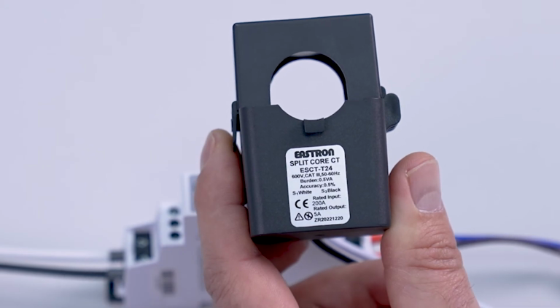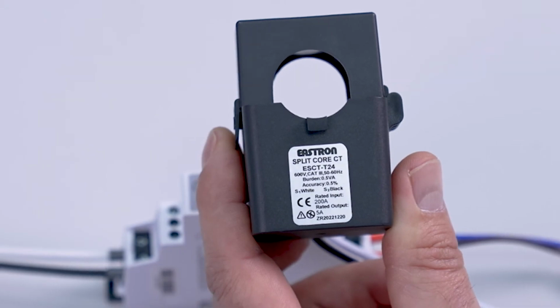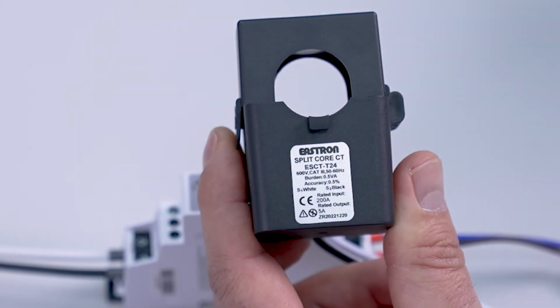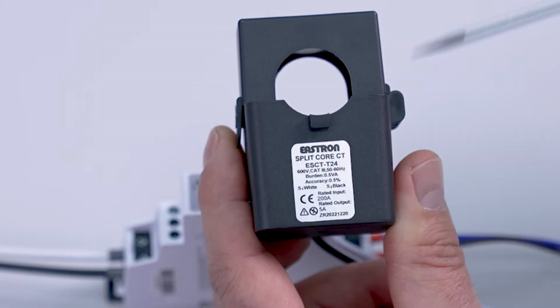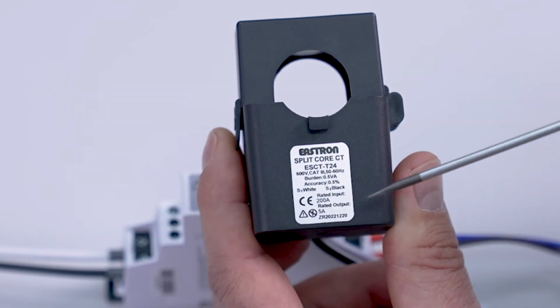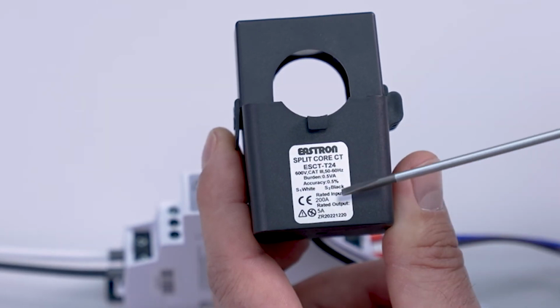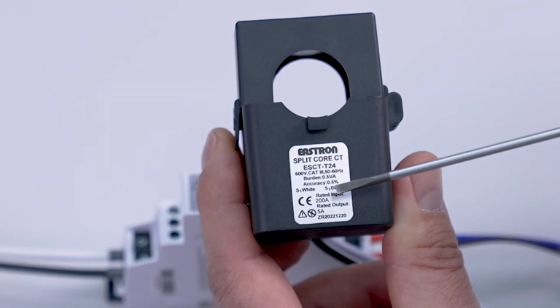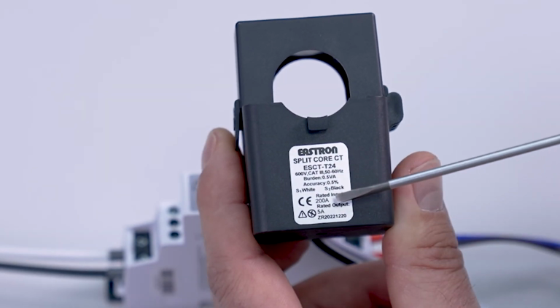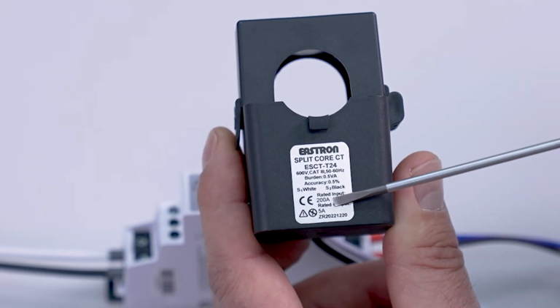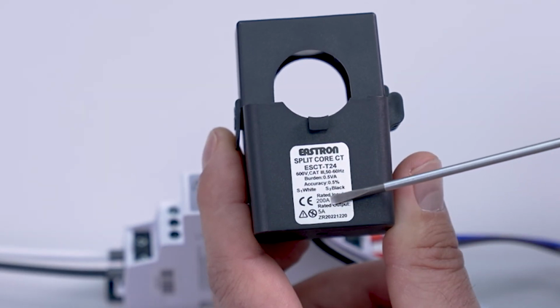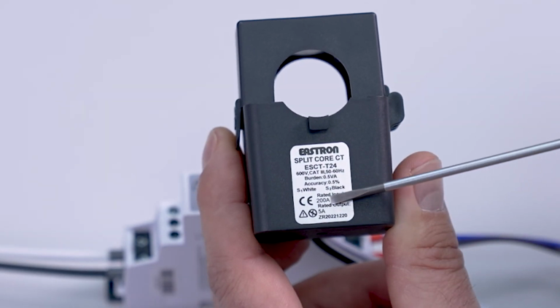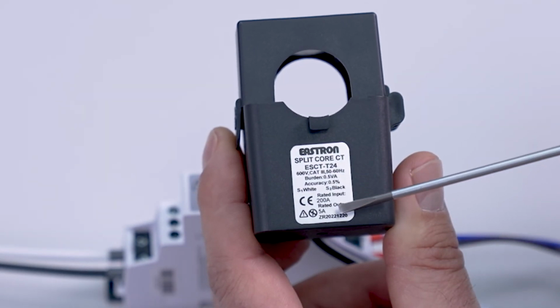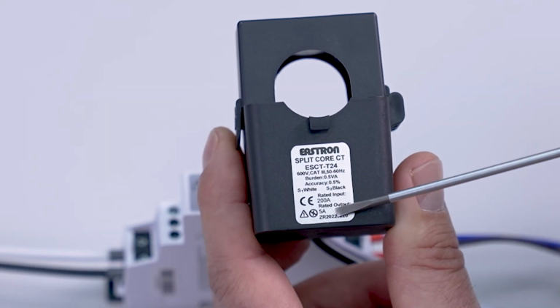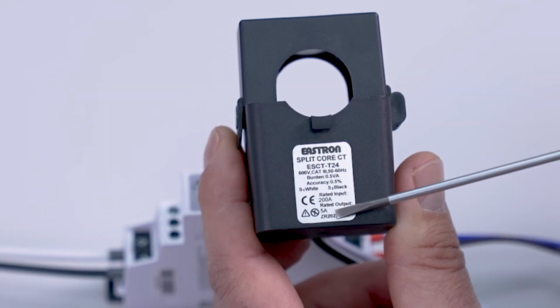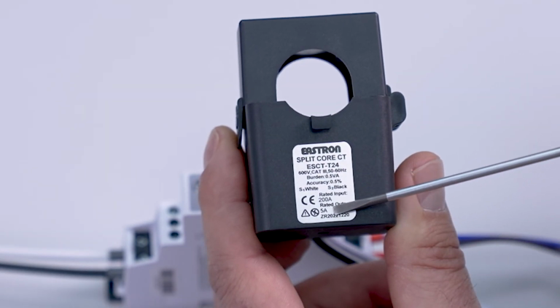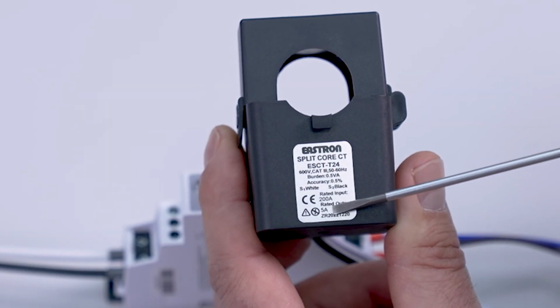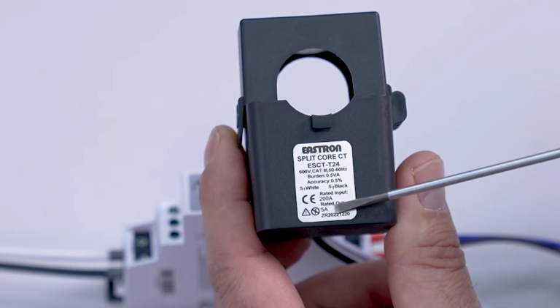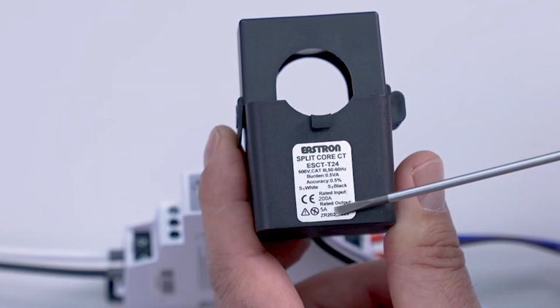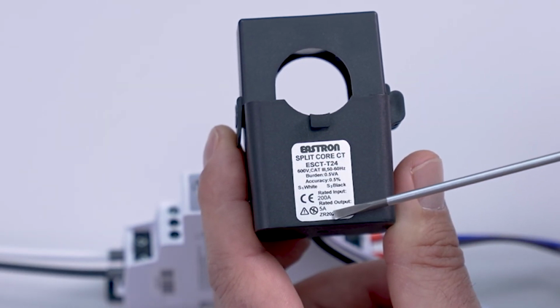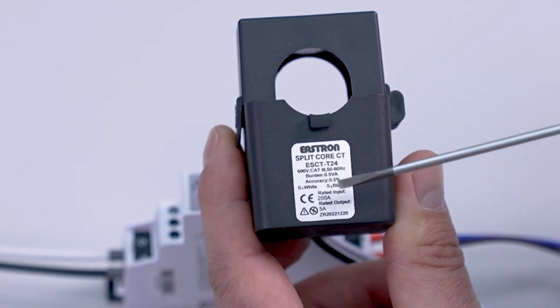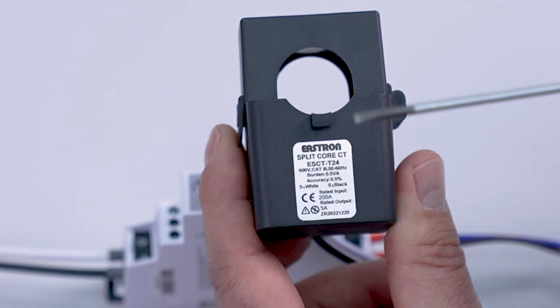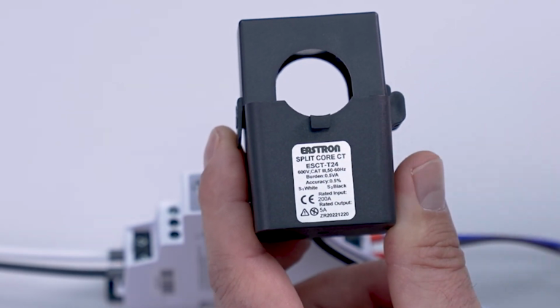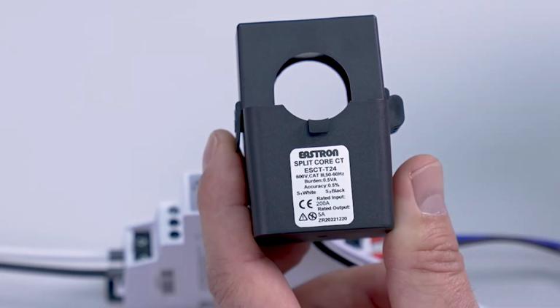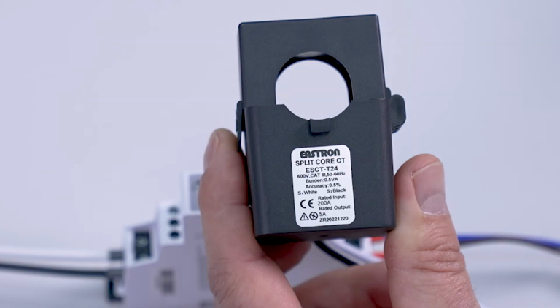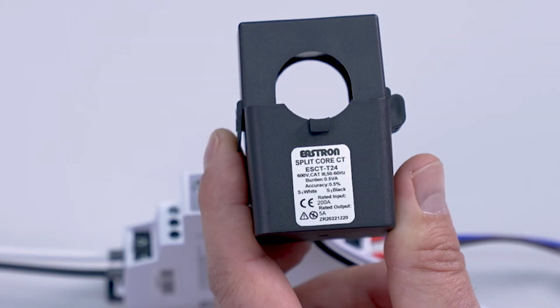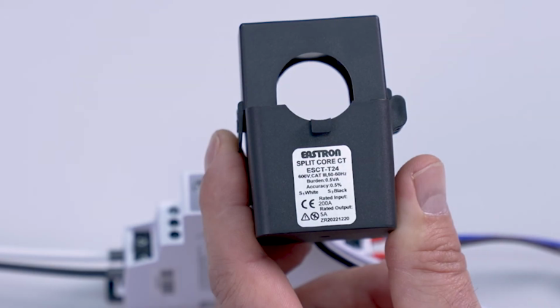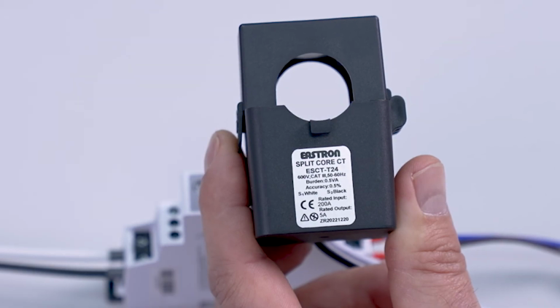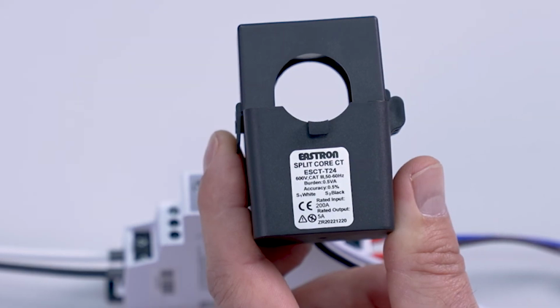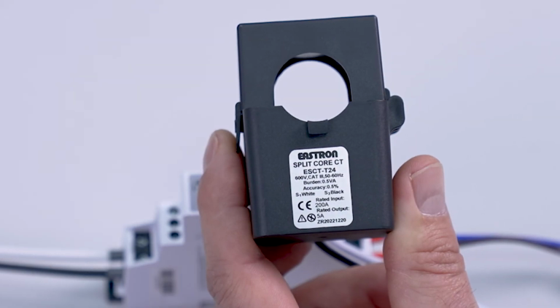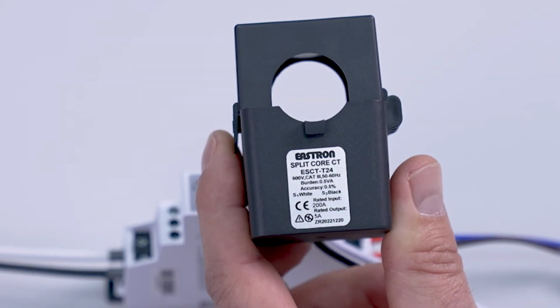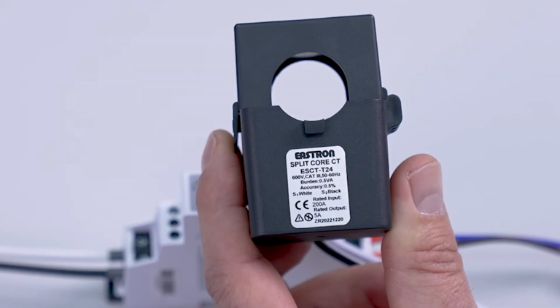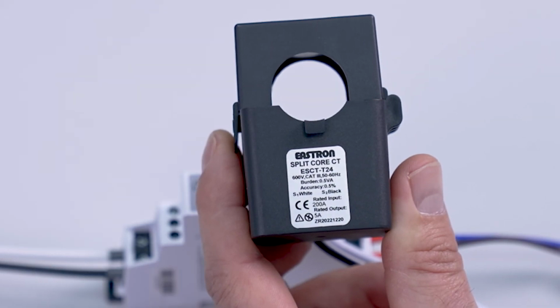The CT we have is a 200 amp over 5 amp, so we will enter 200 into our meter.